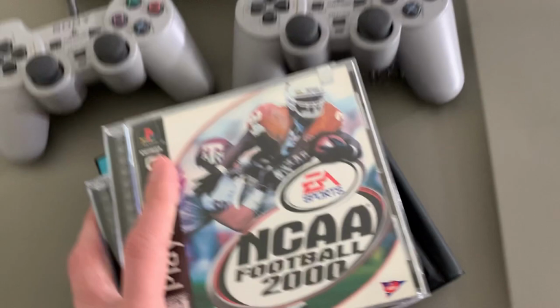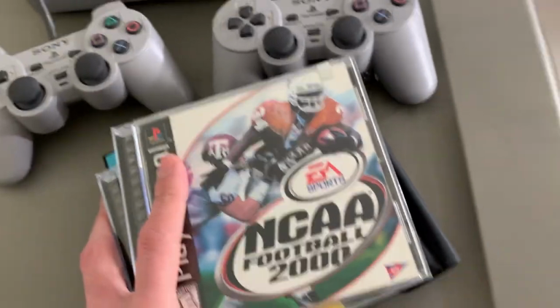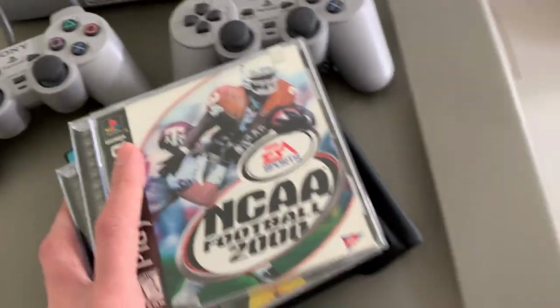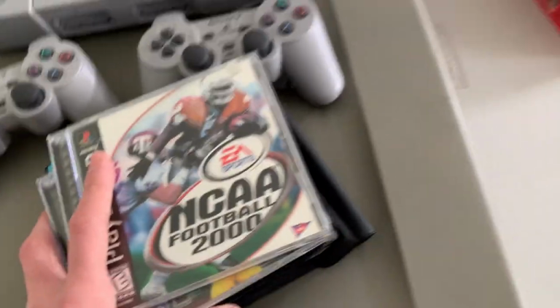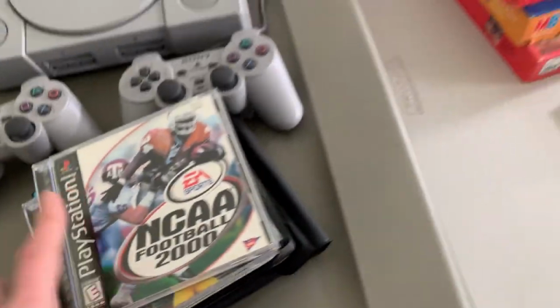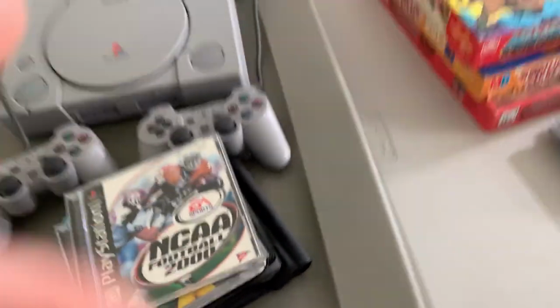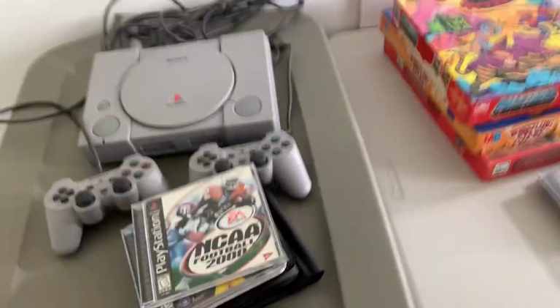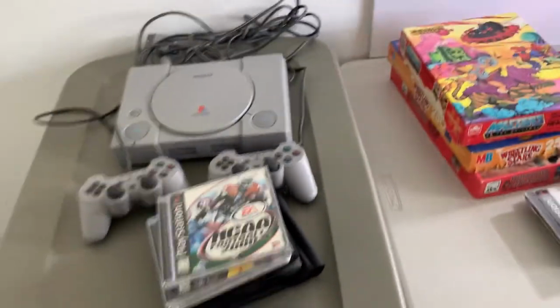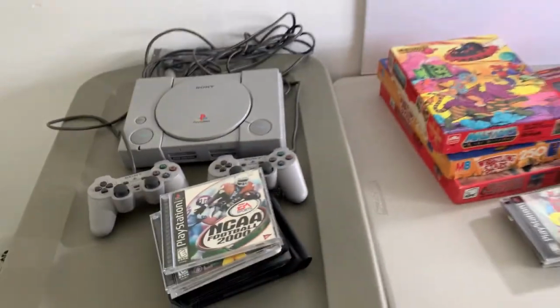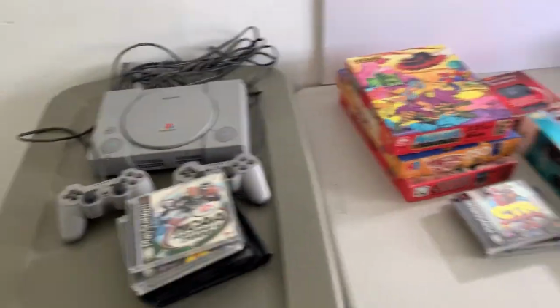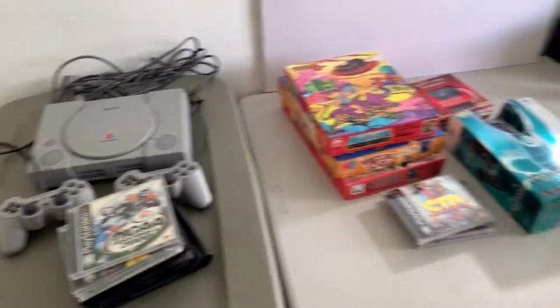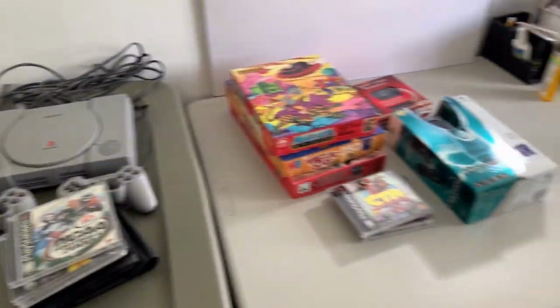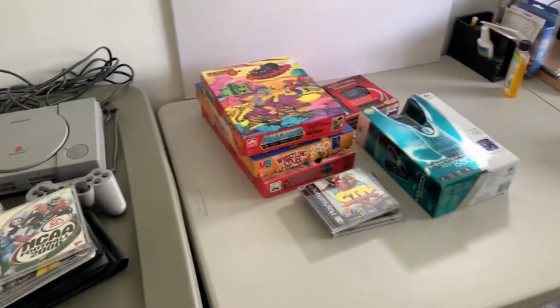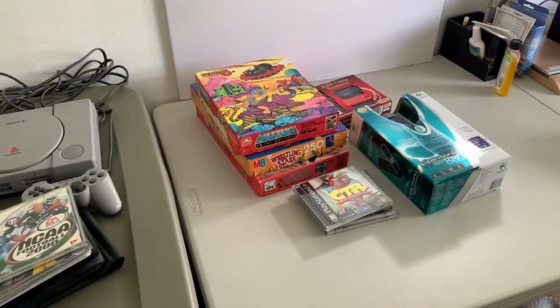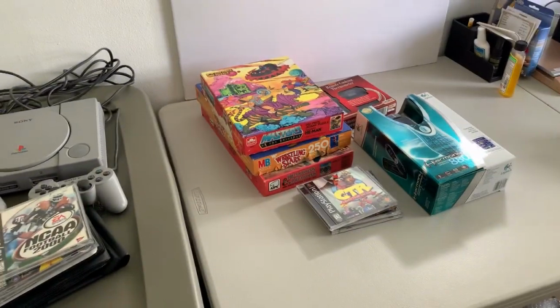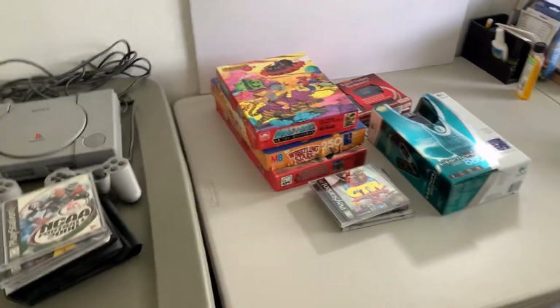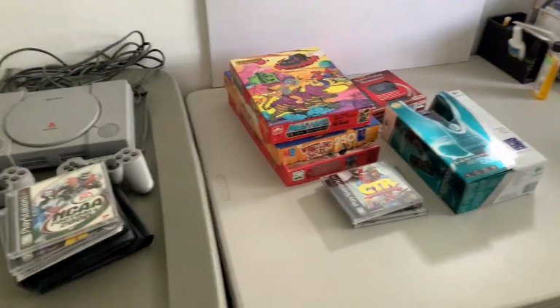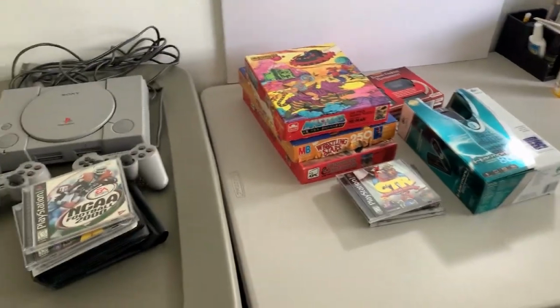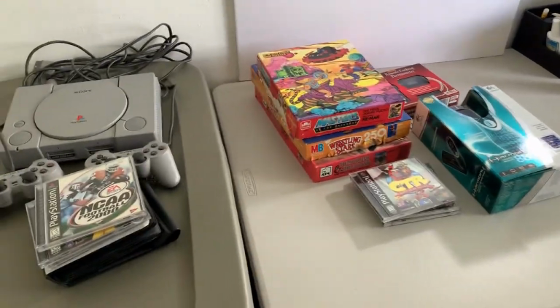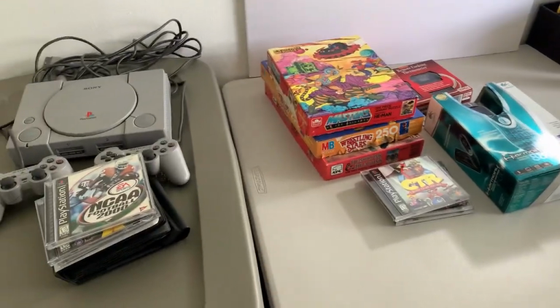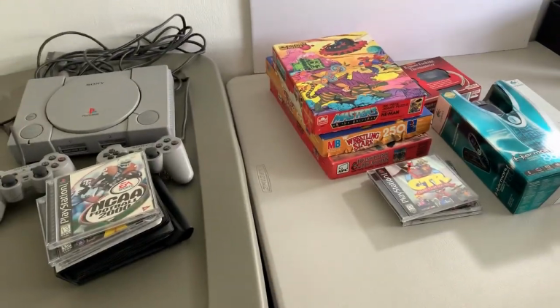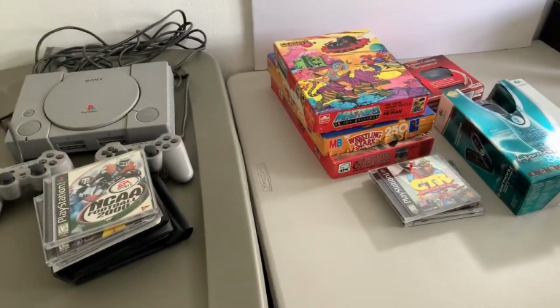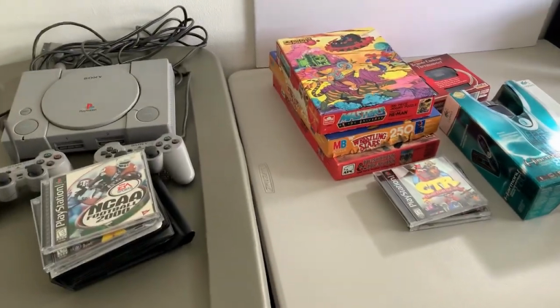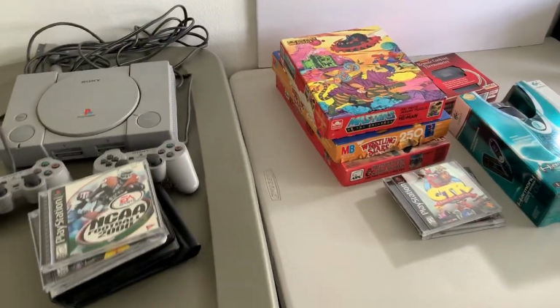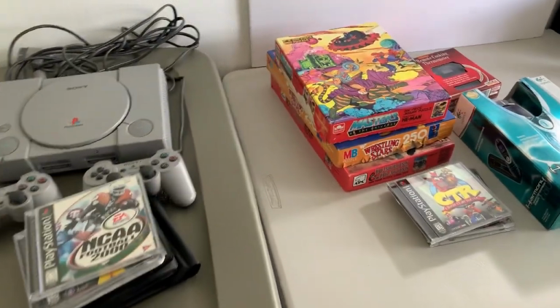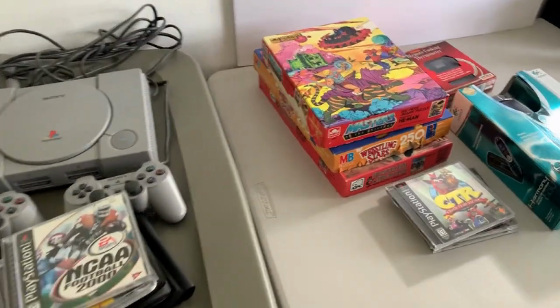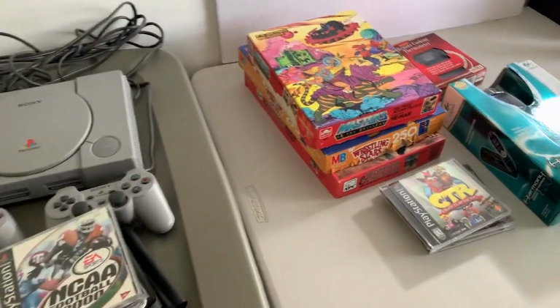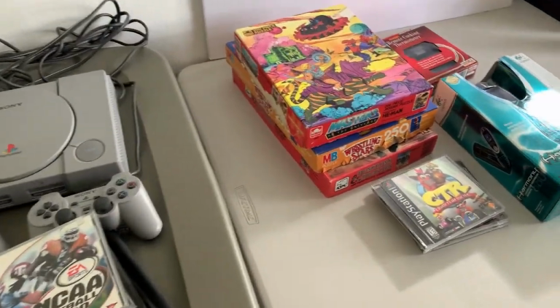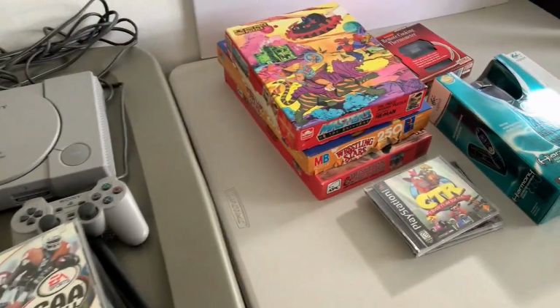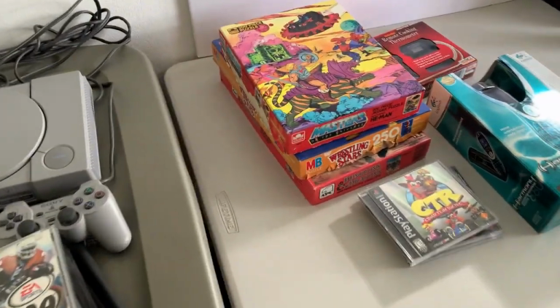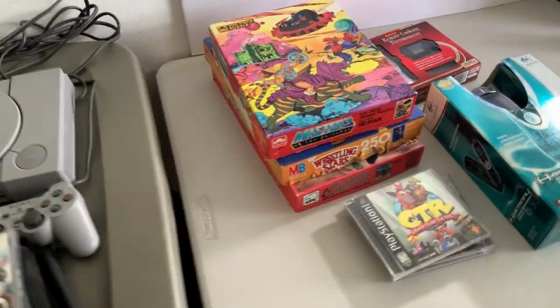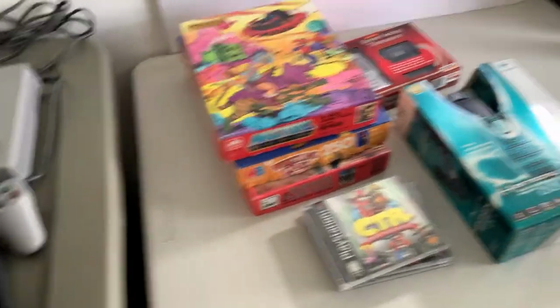$10 for all this stuff — that's really good. I'm really glad I went out today.